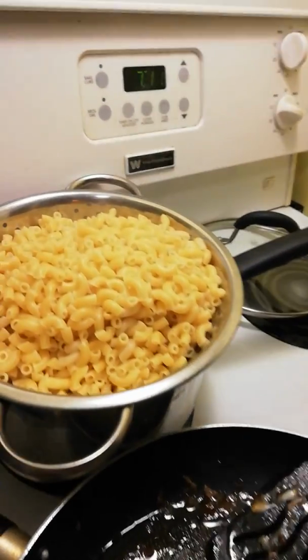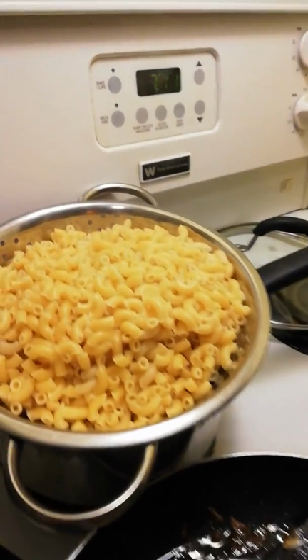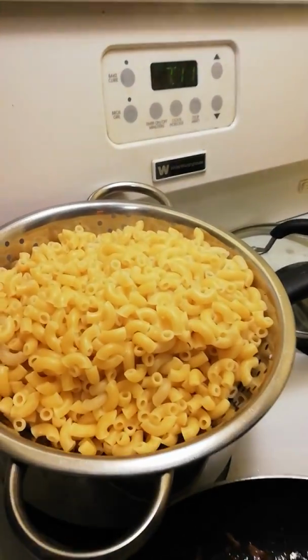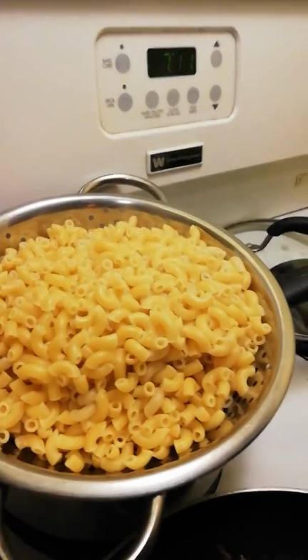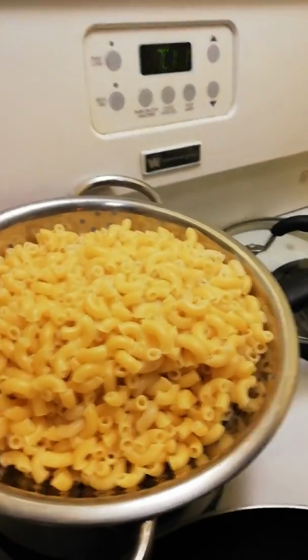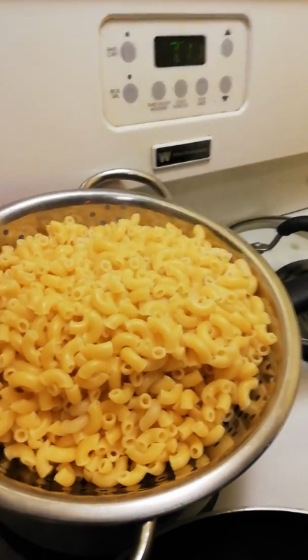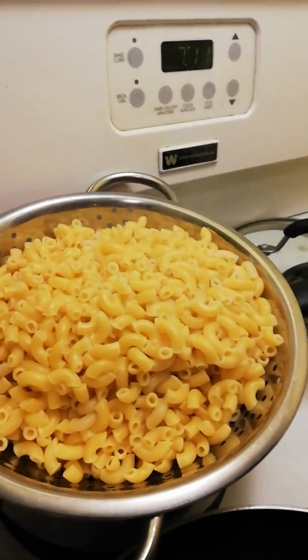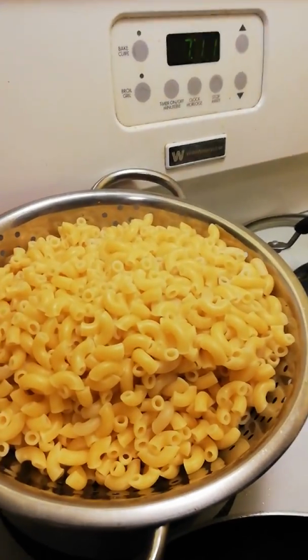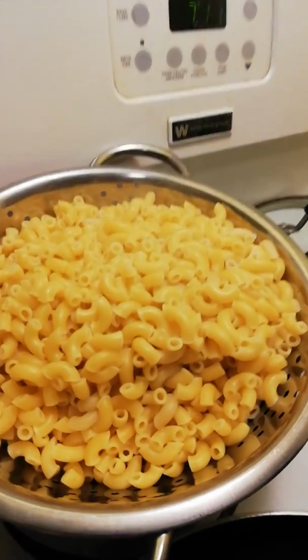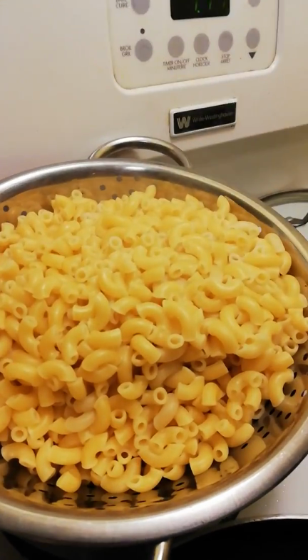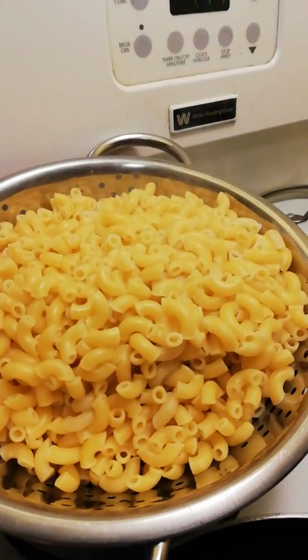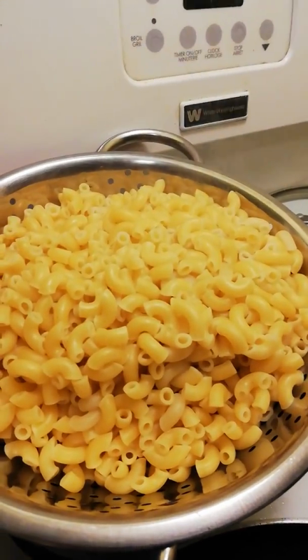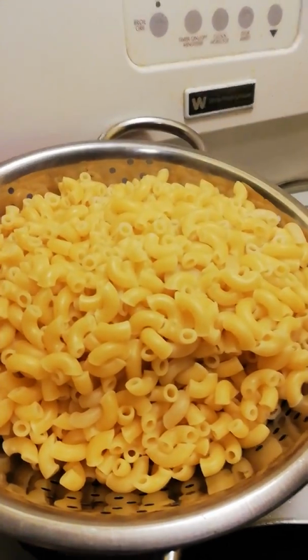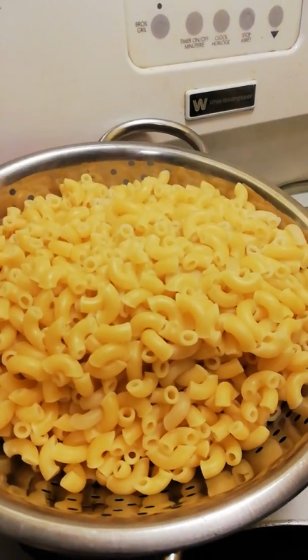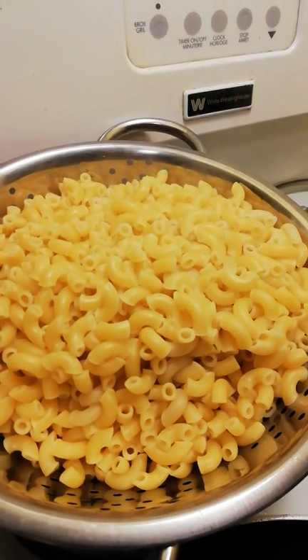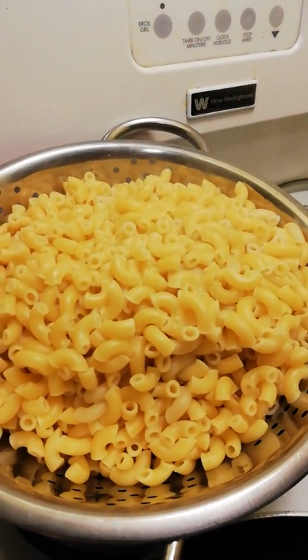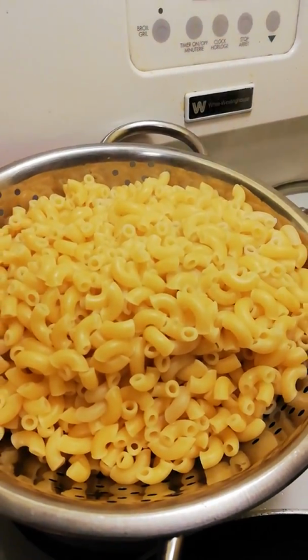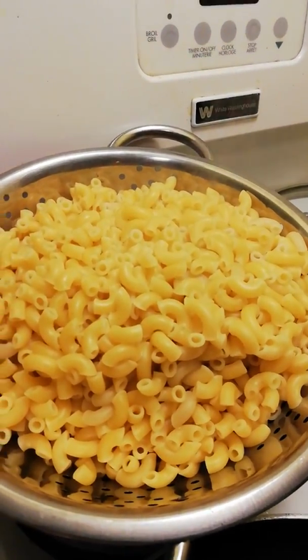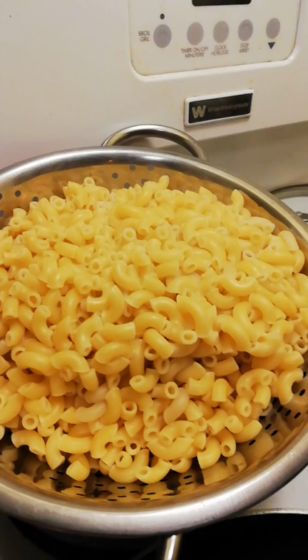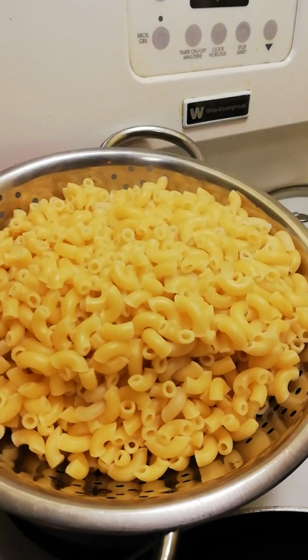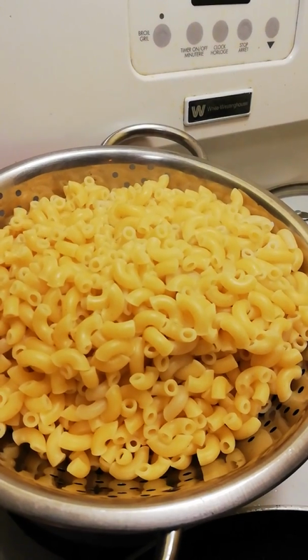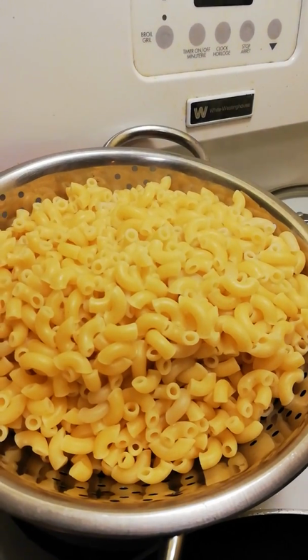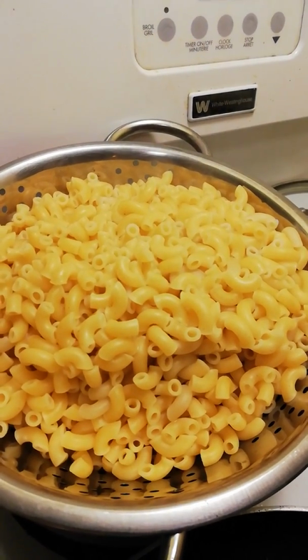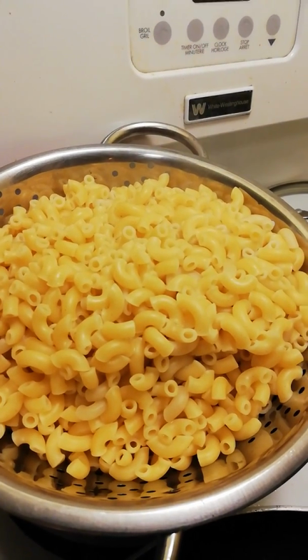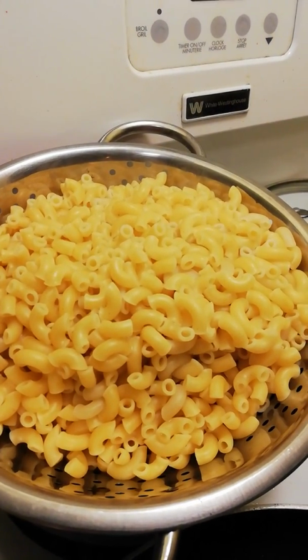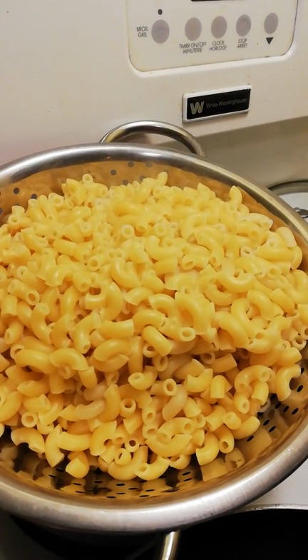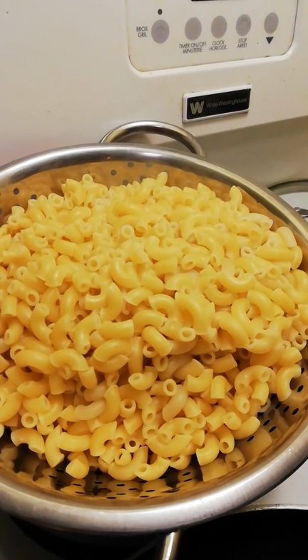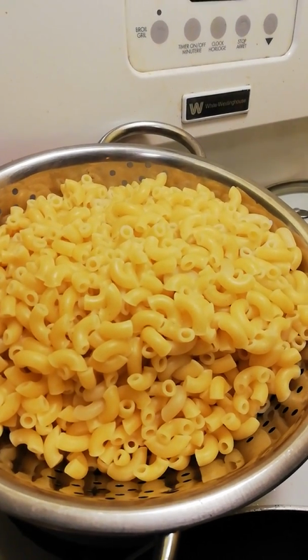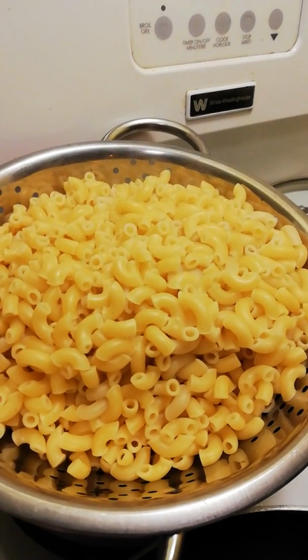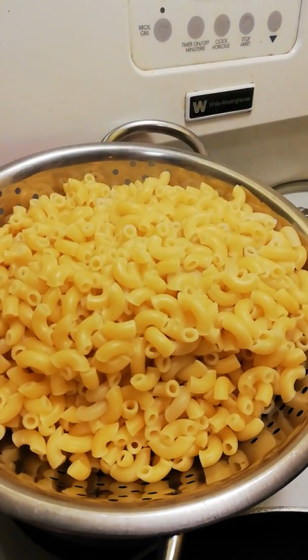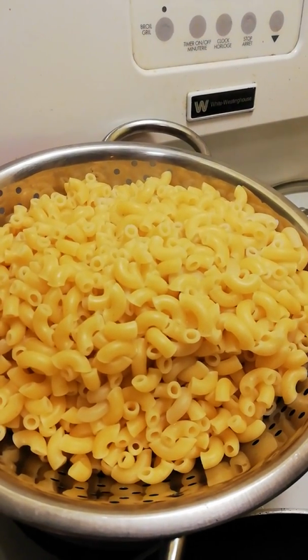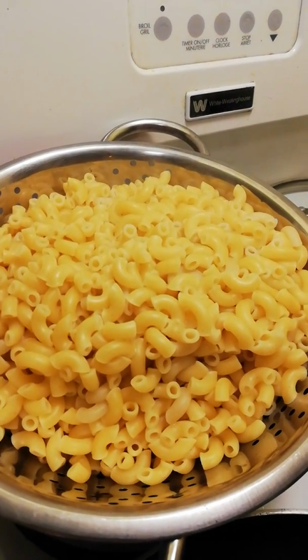Hi guys, White Witch 110 here. I'm going to show you how to make my mom's fried mac and cheese.